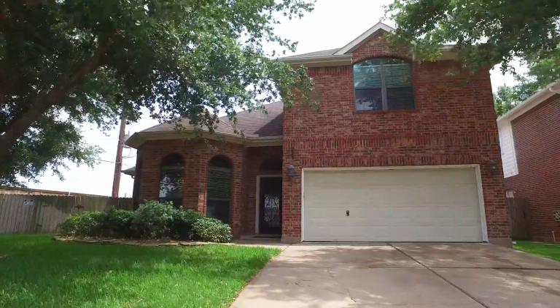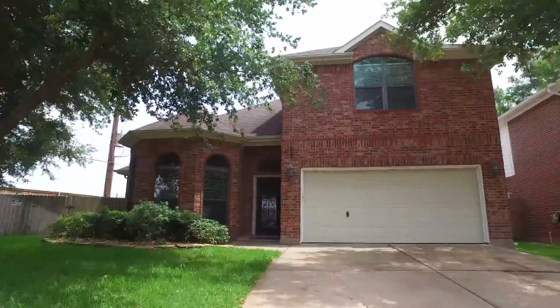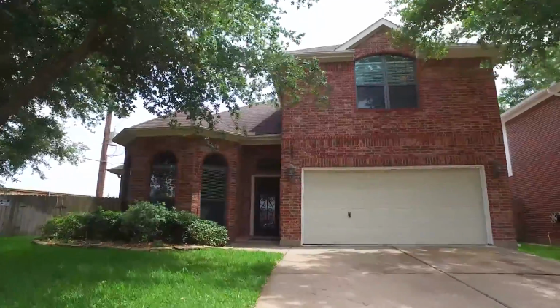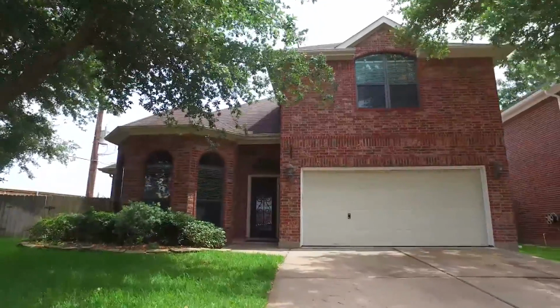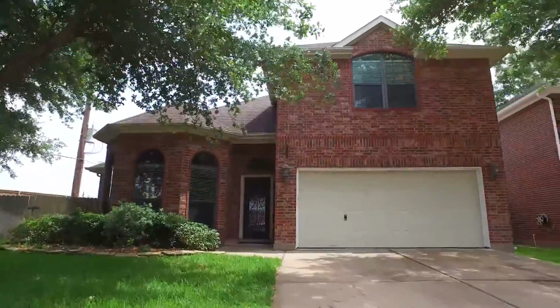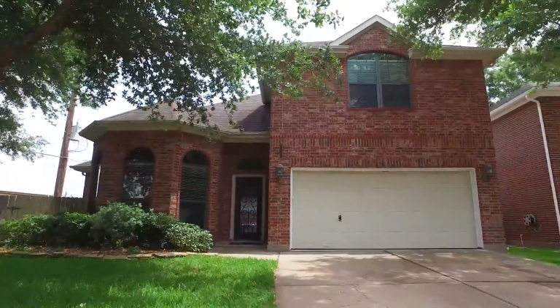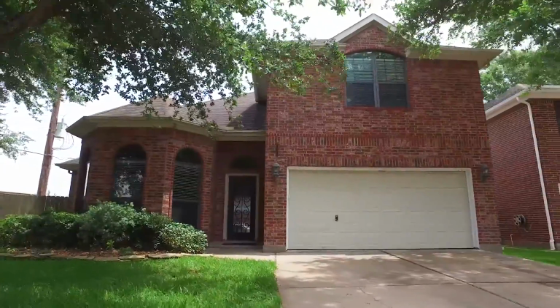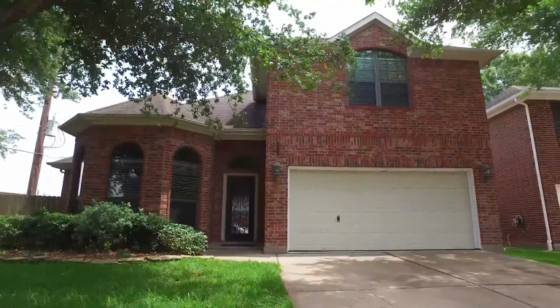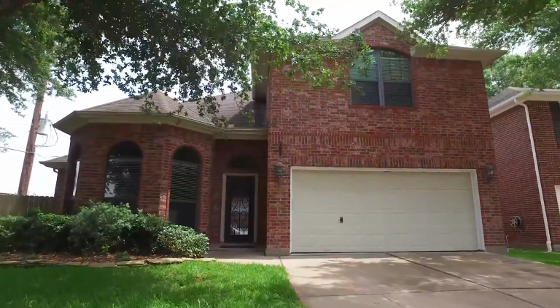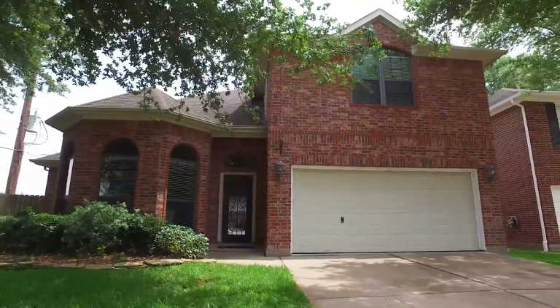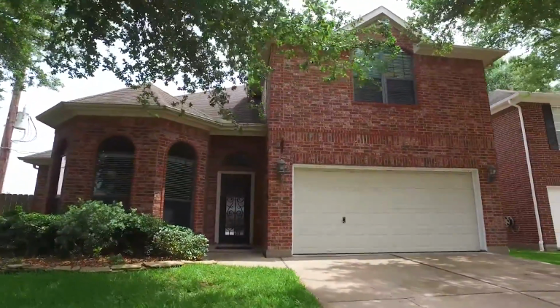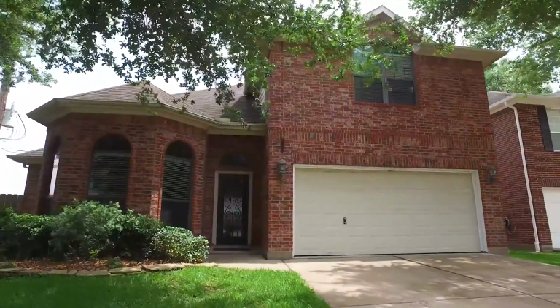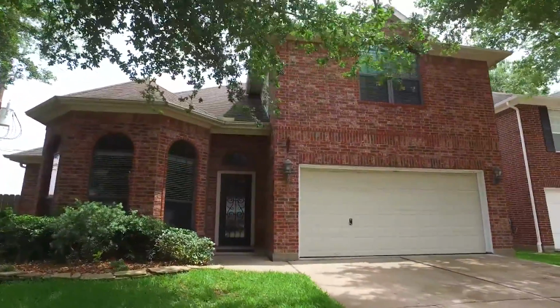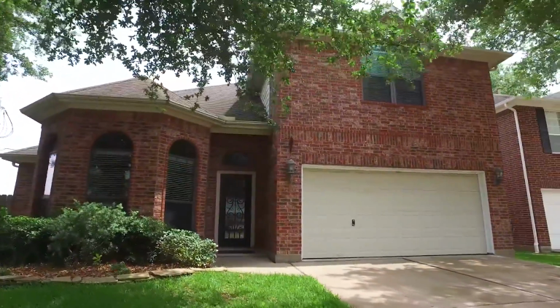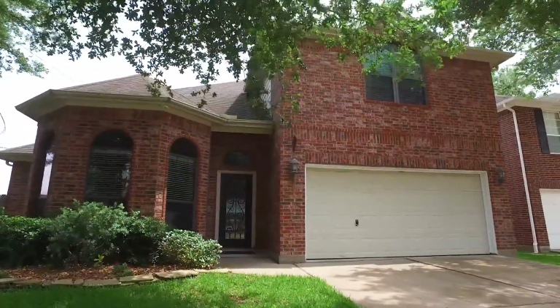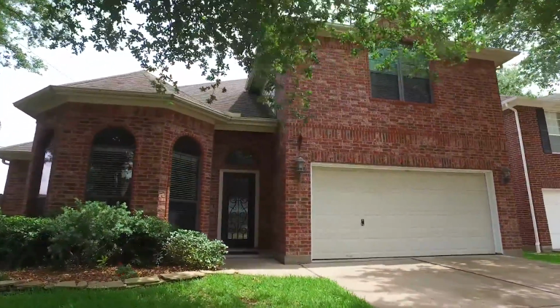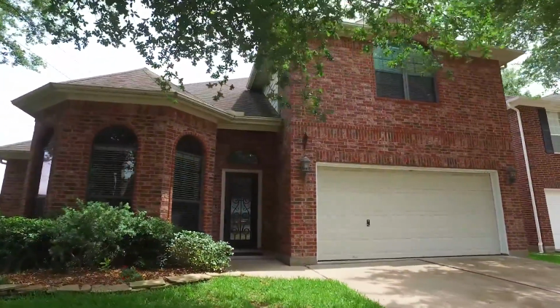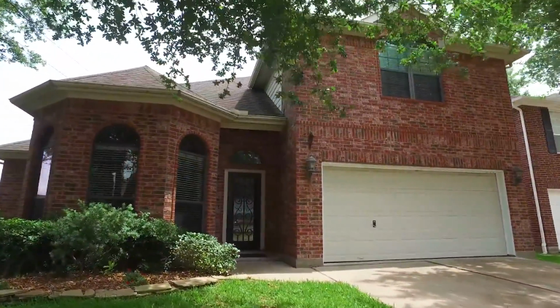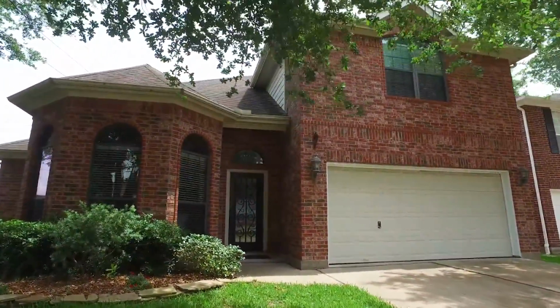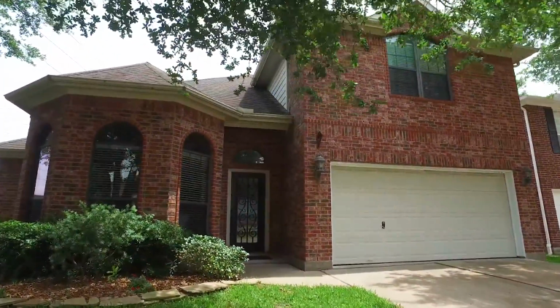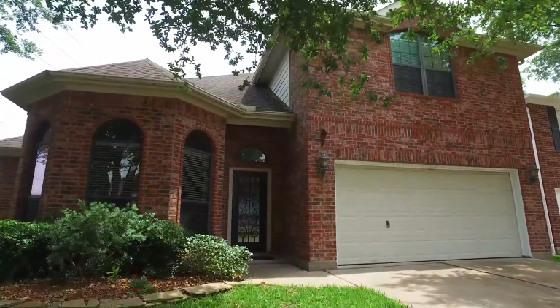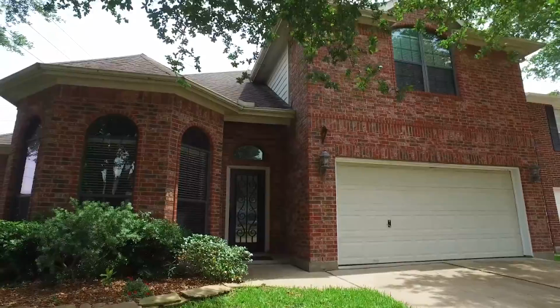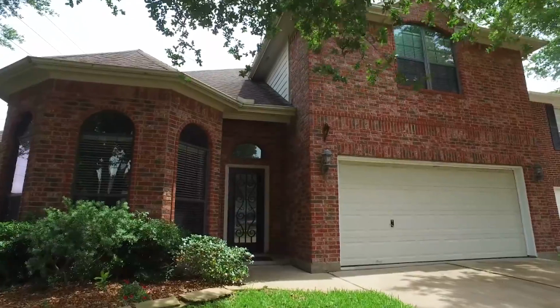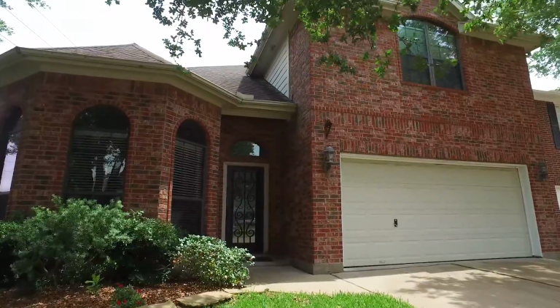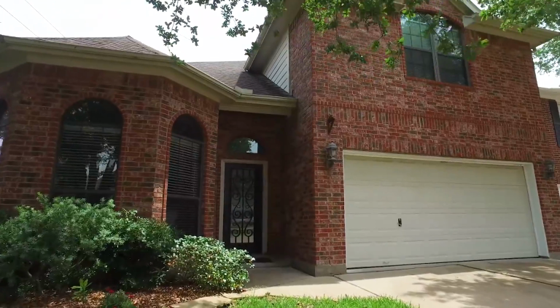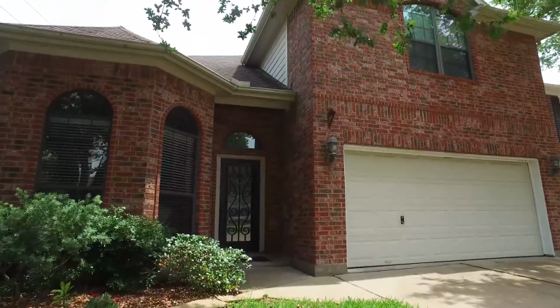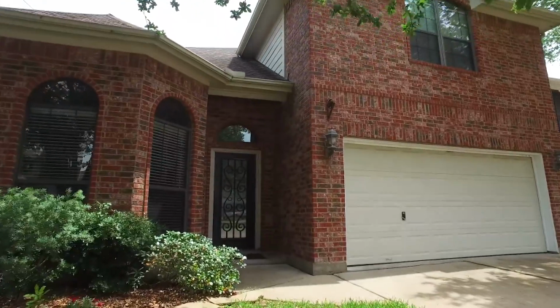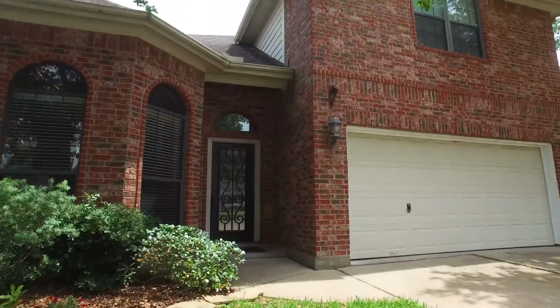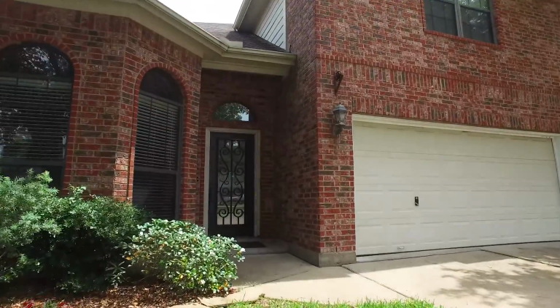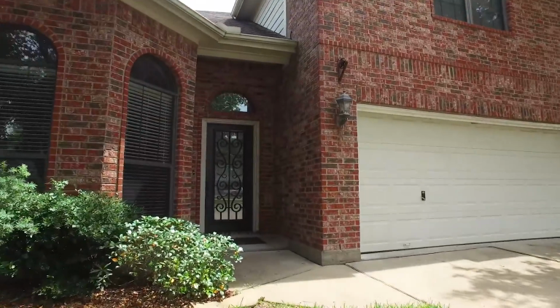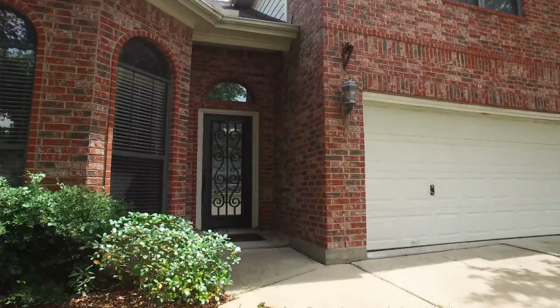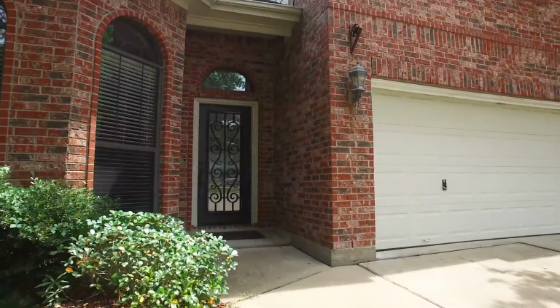Welcome to the virtual tour of this Houston, Texas home. It's now for sale and it's waiting for you and your family to make it your own.